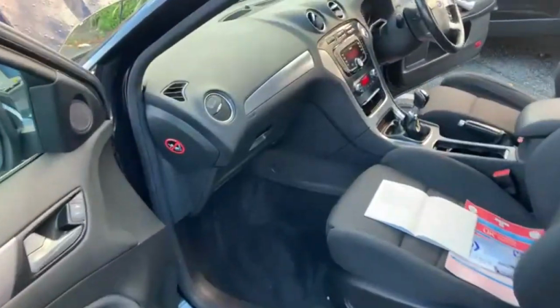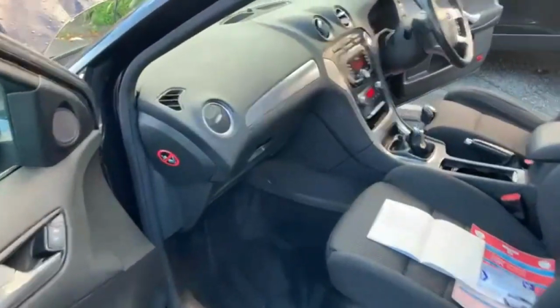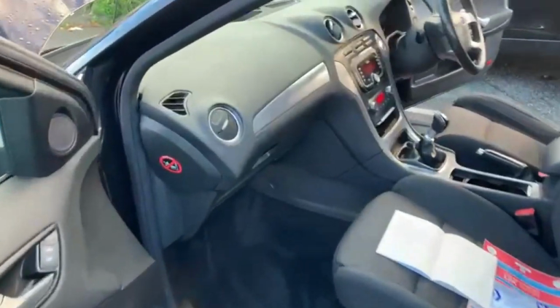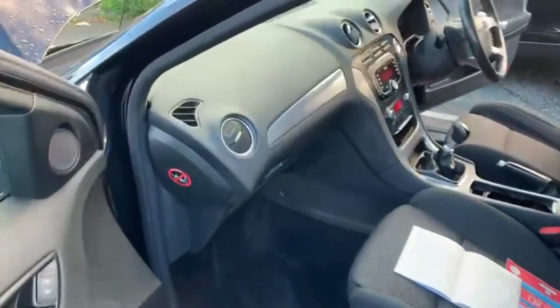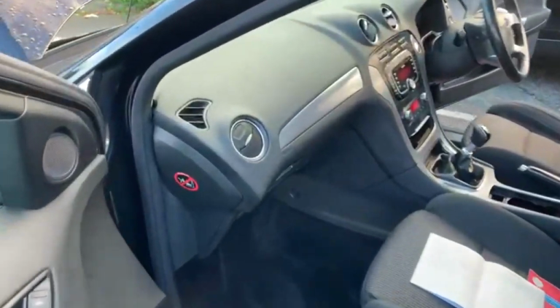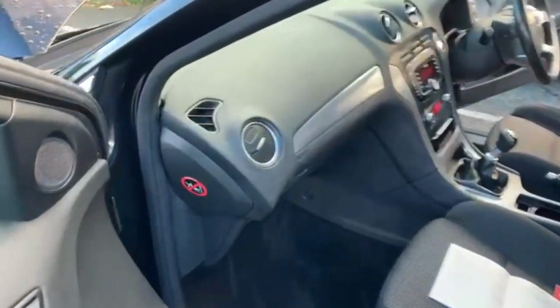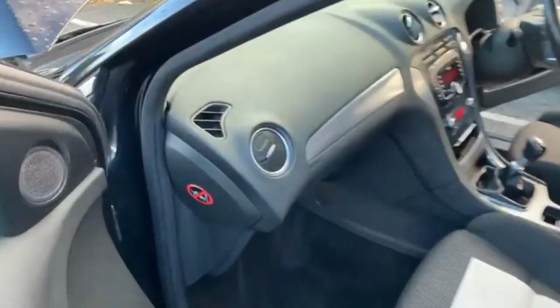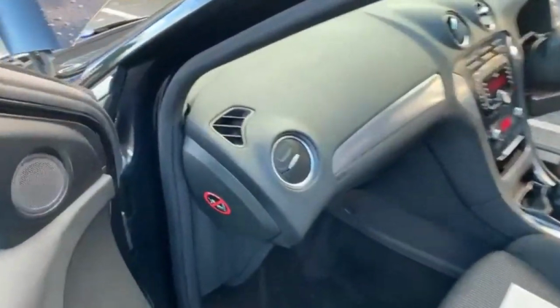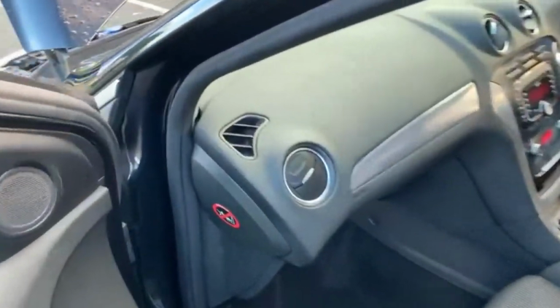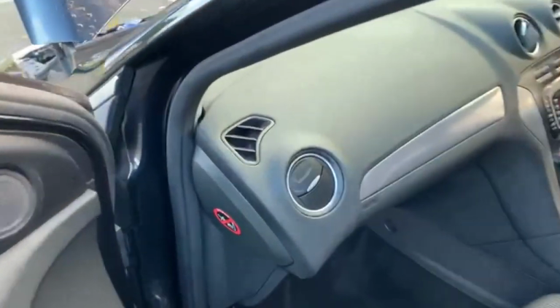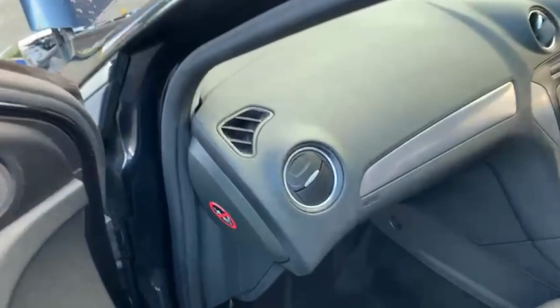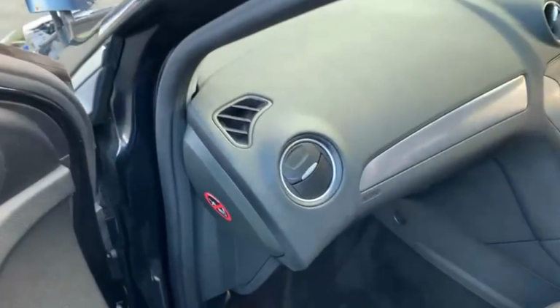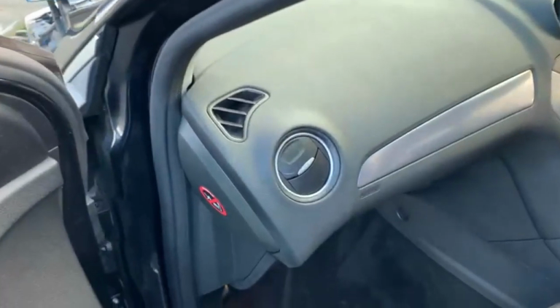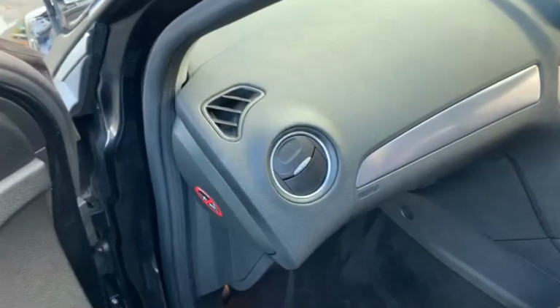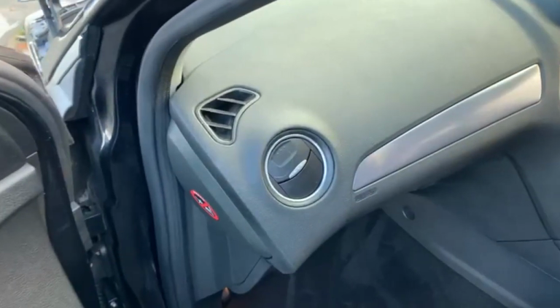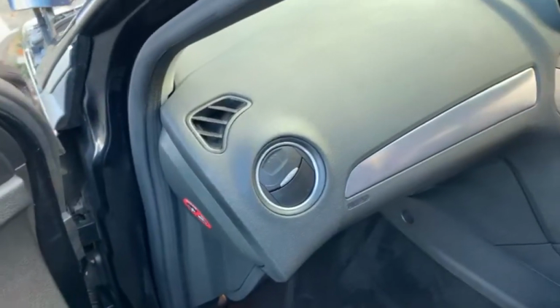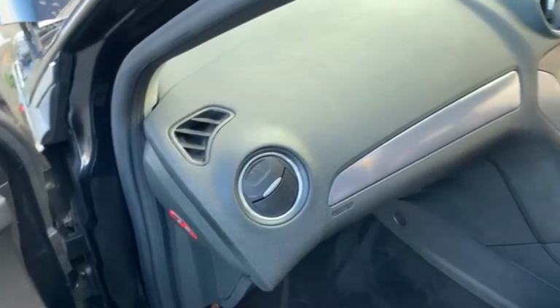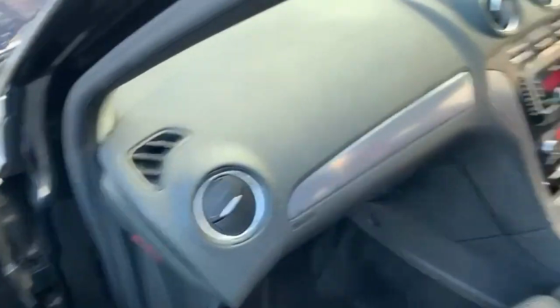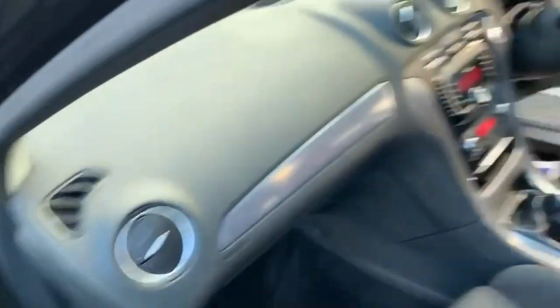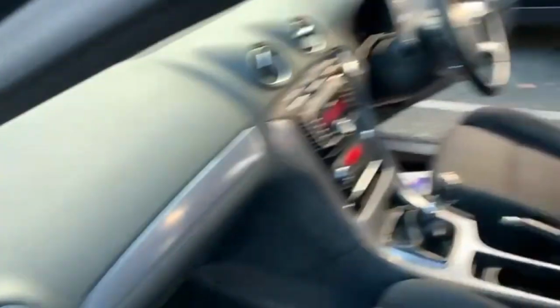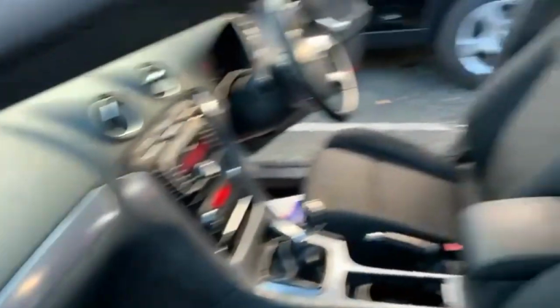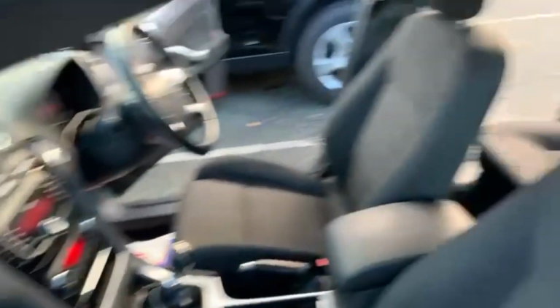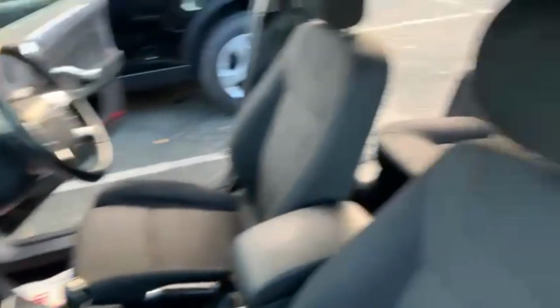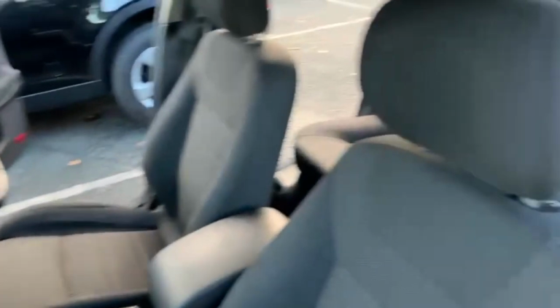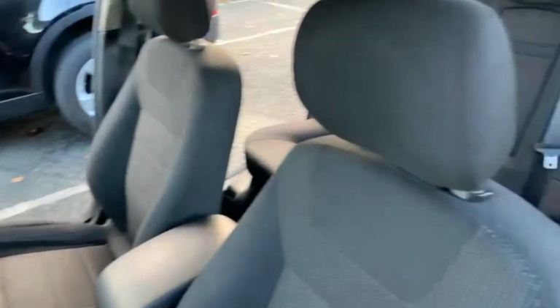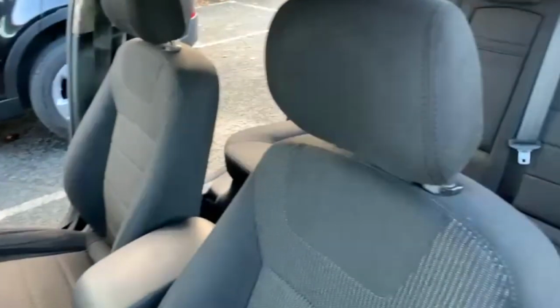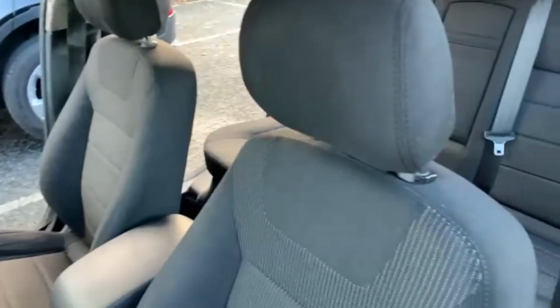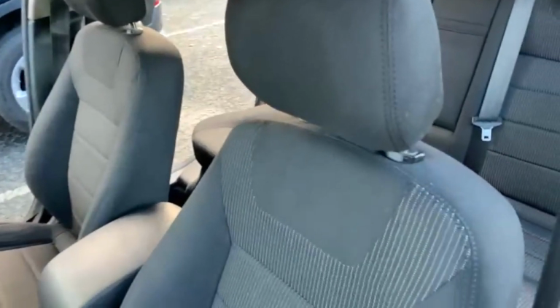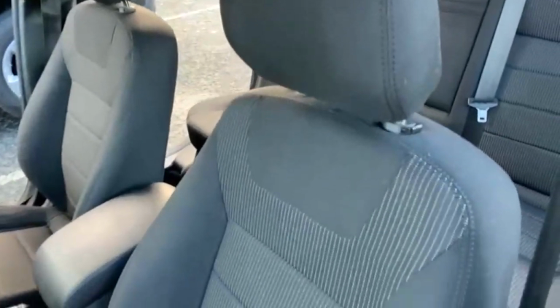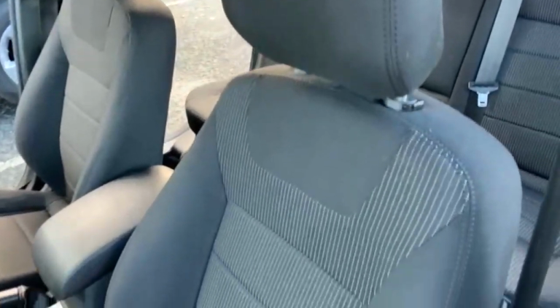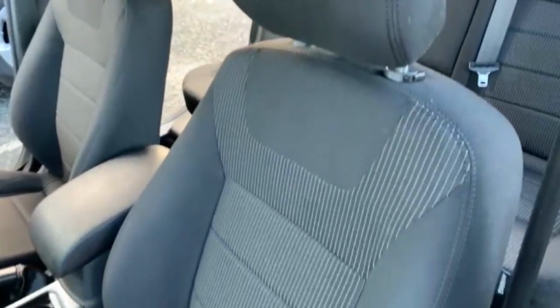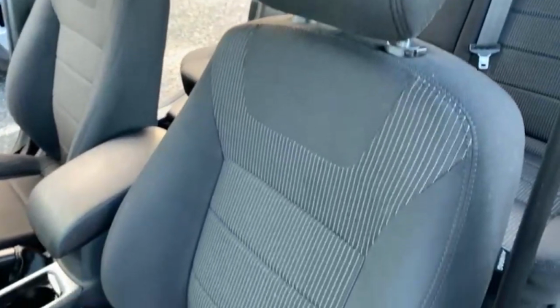Onto the front, you have got your passenger airbag, and I will just show you the final seat as well.